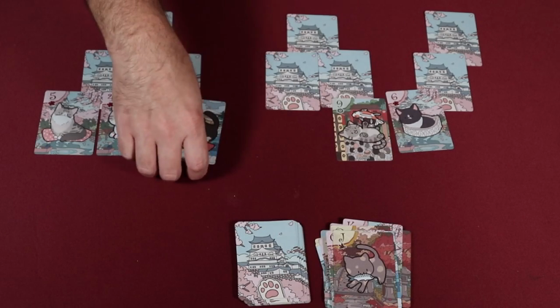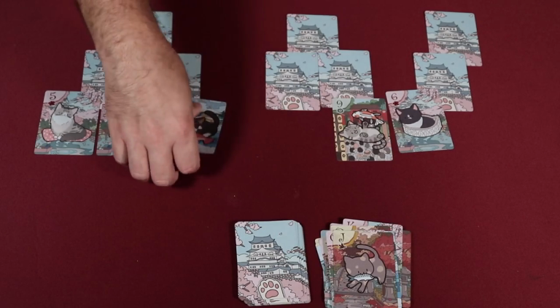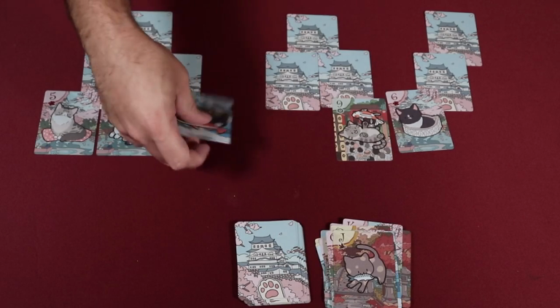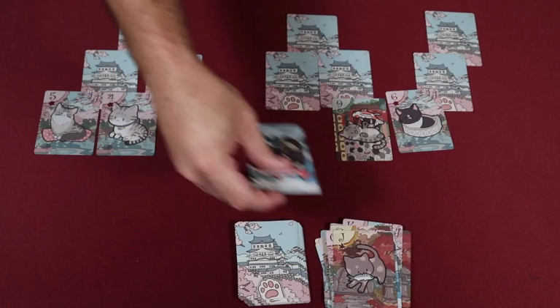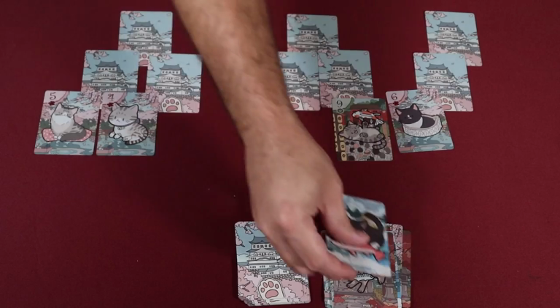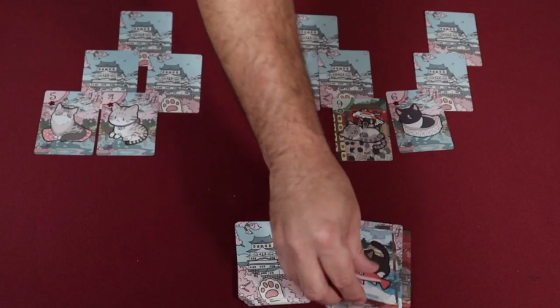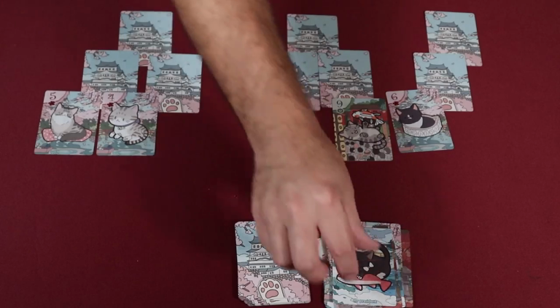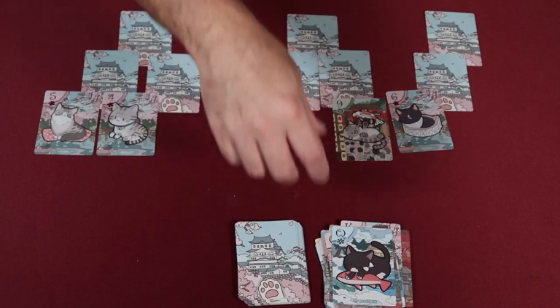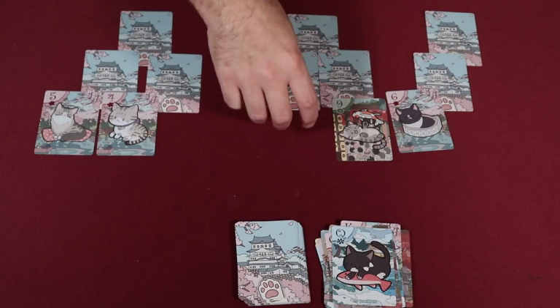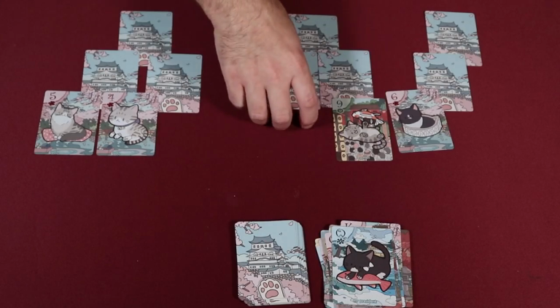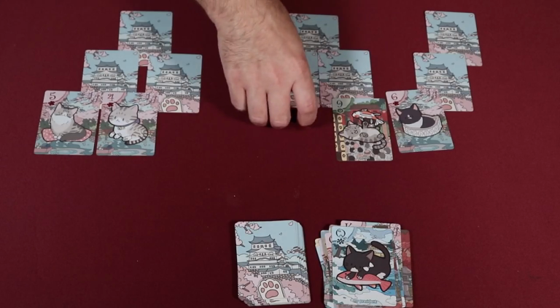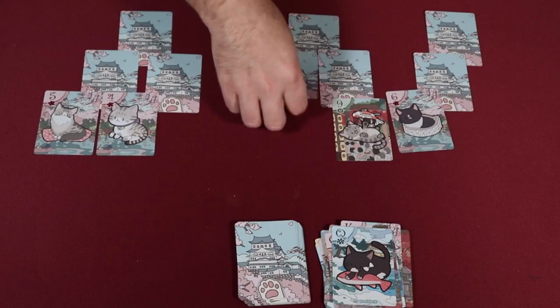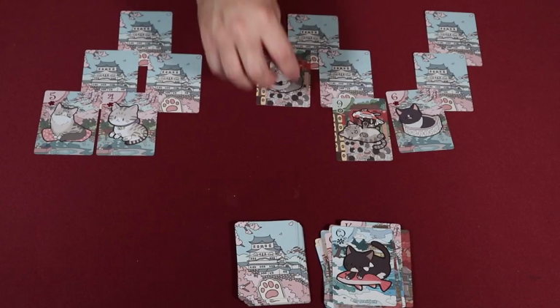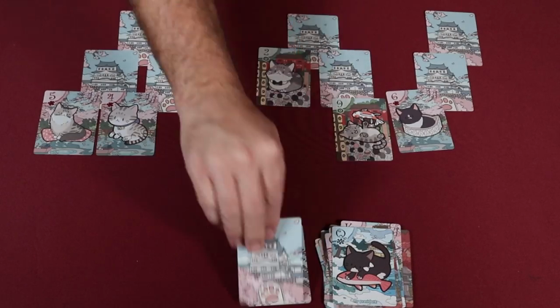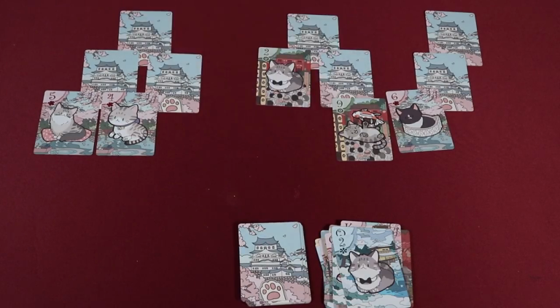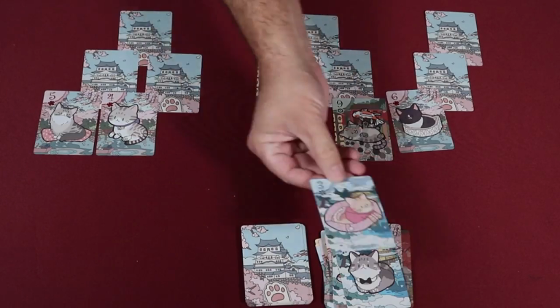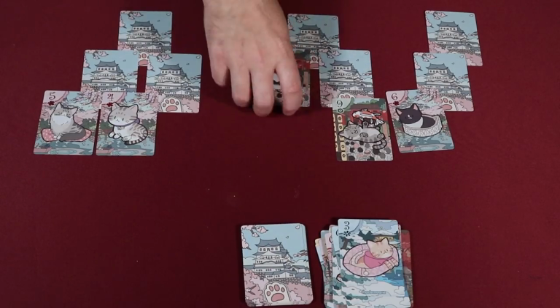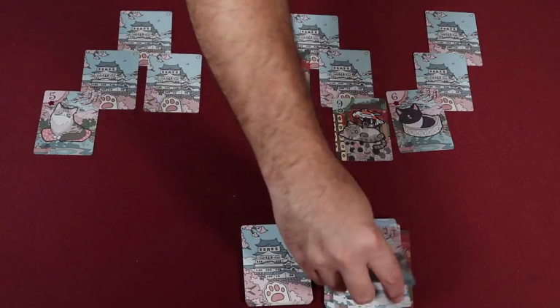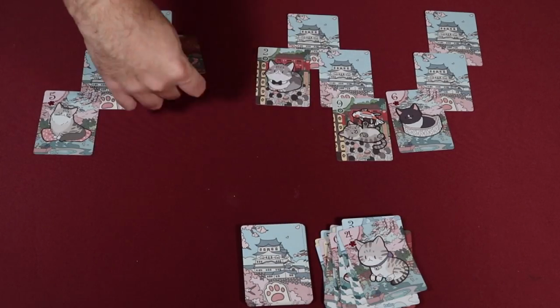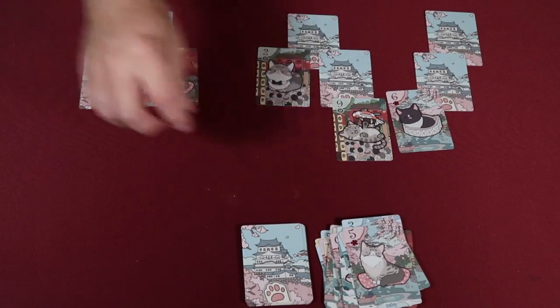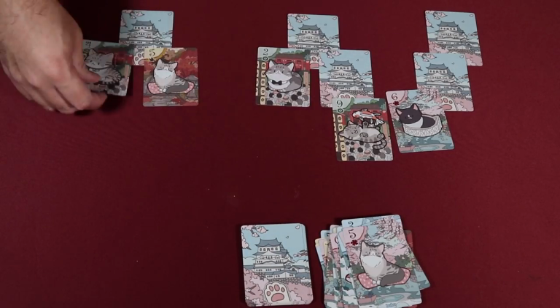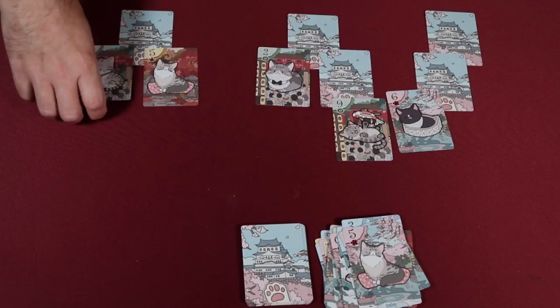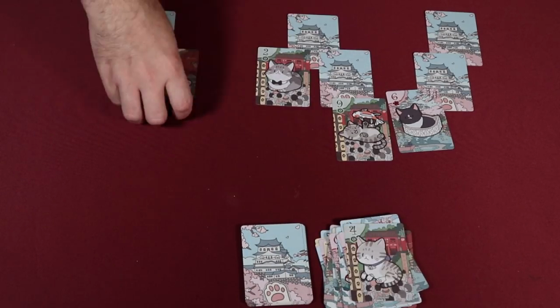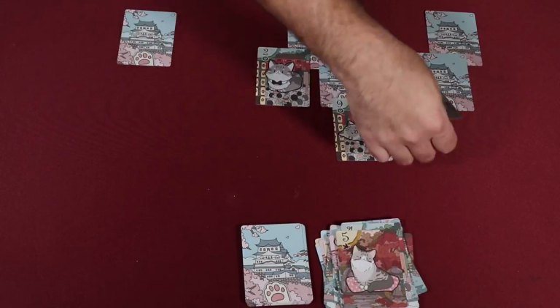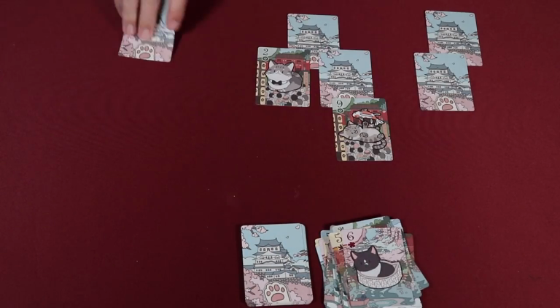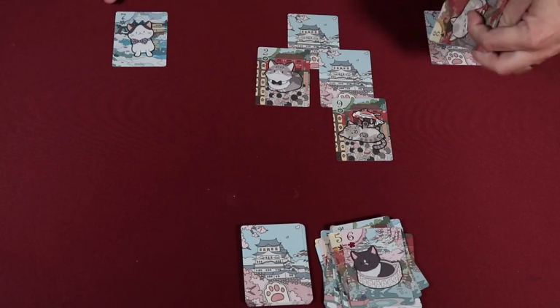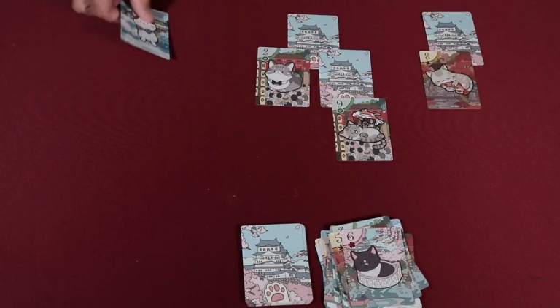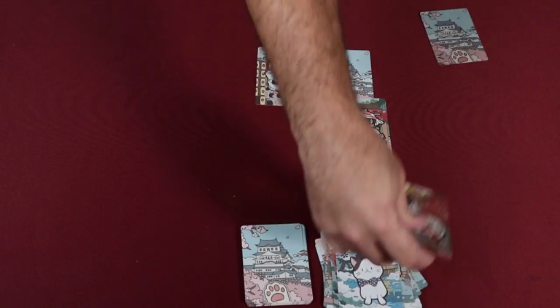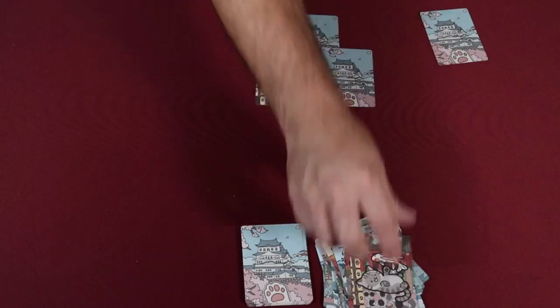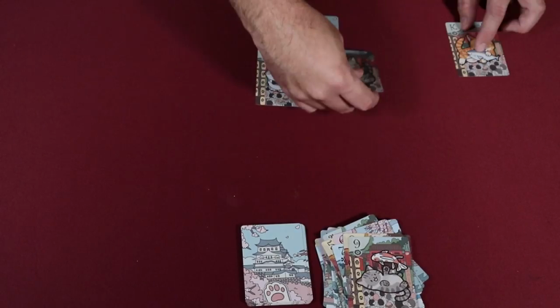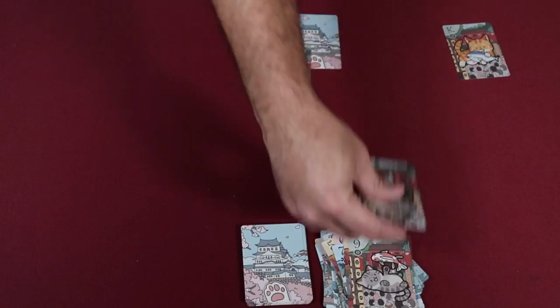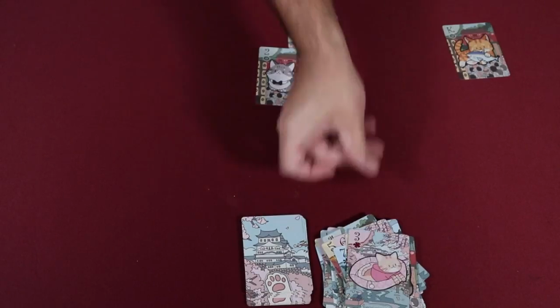You'll either win by discarding the entire tri-peak, or lose by needing to draw from the pile in front of you when it's completely empty.